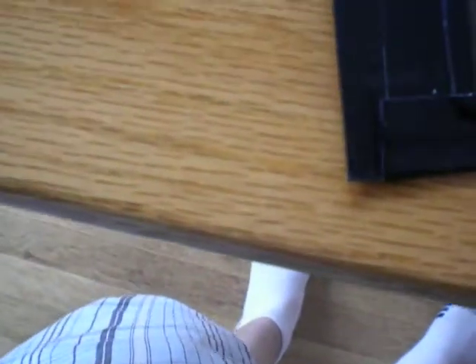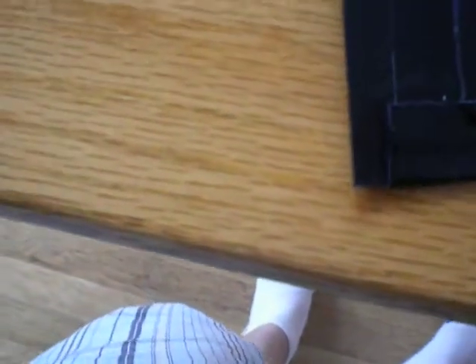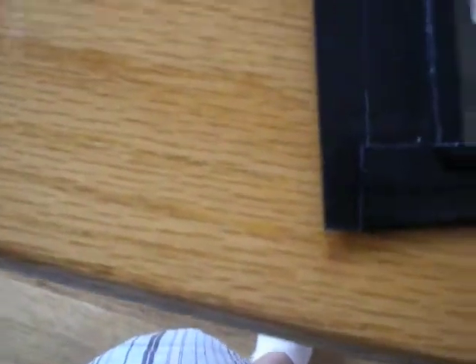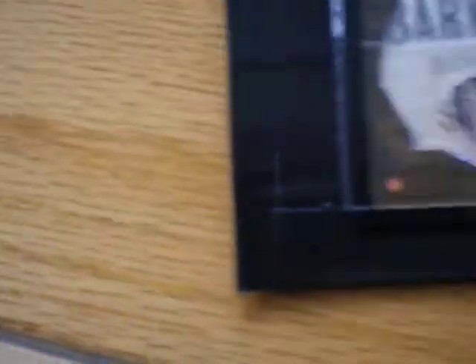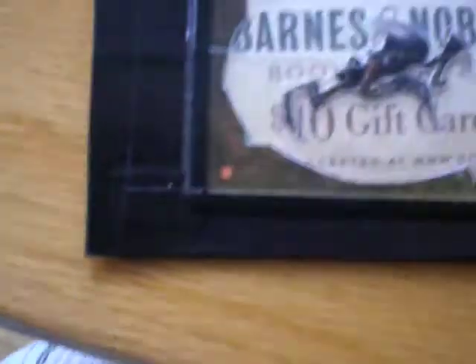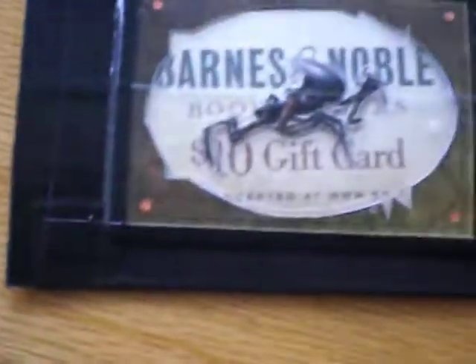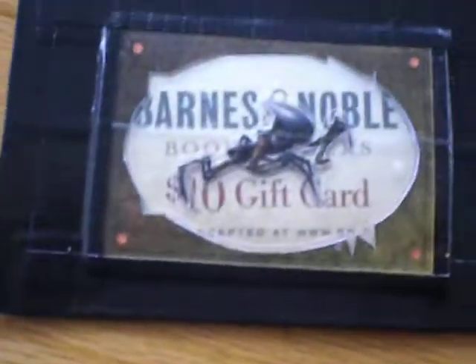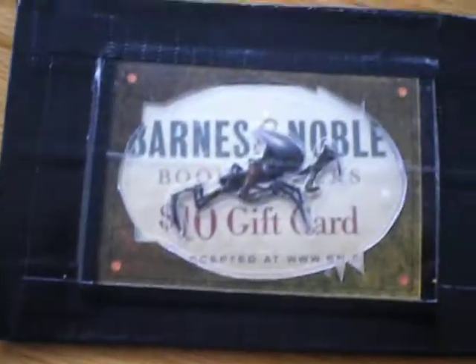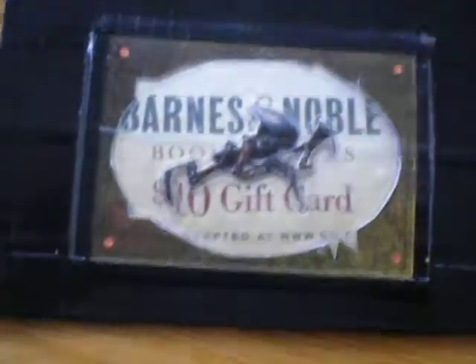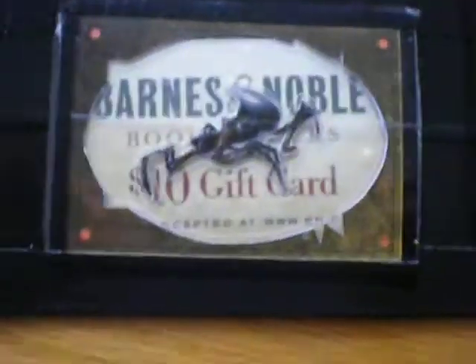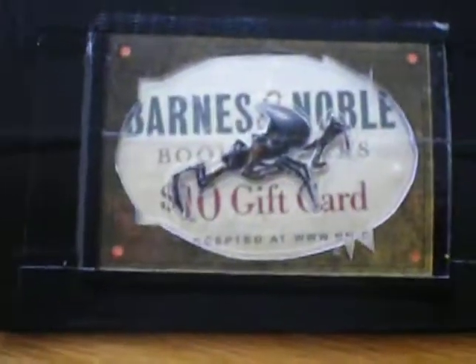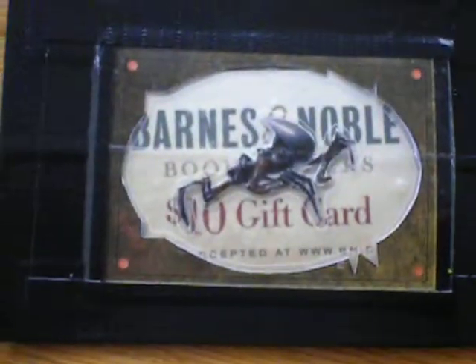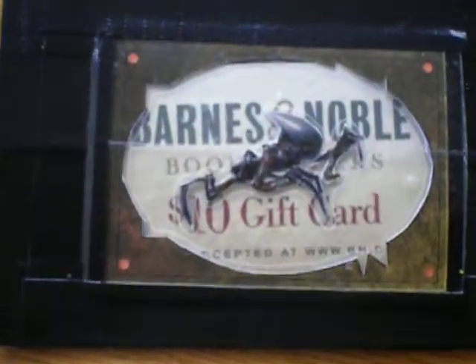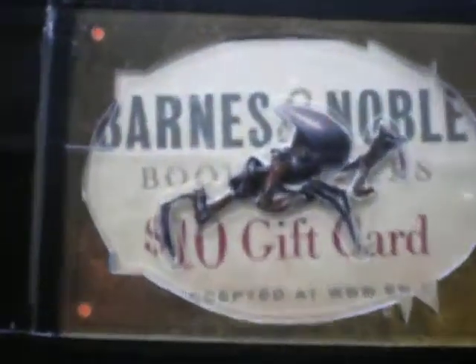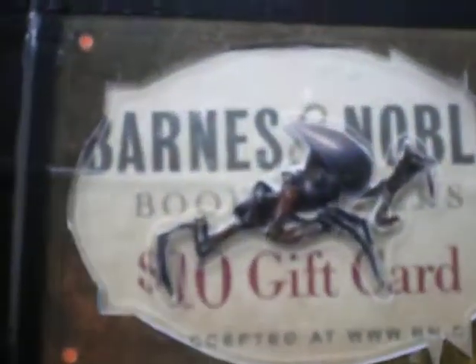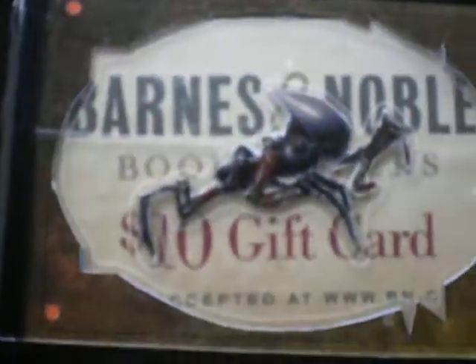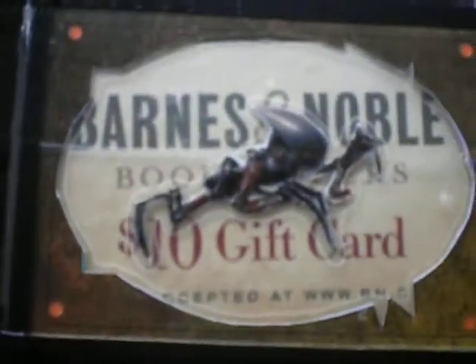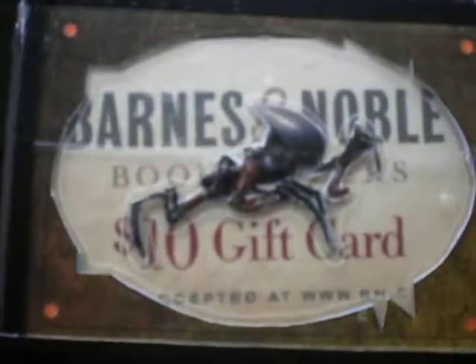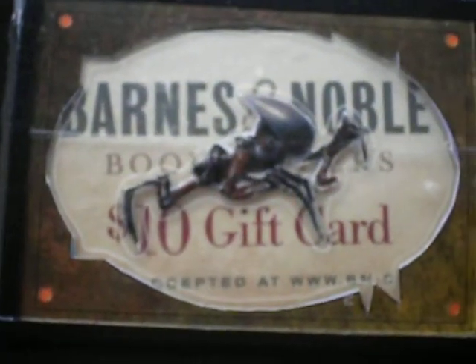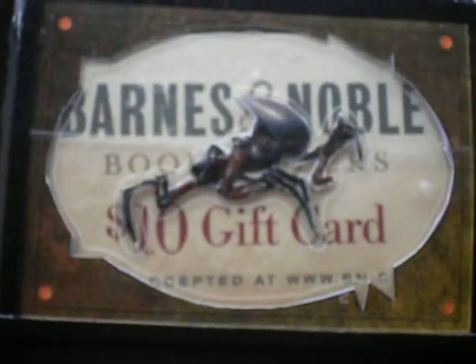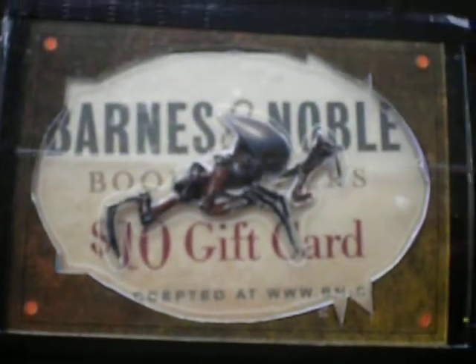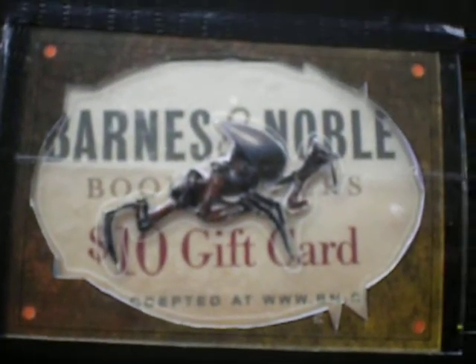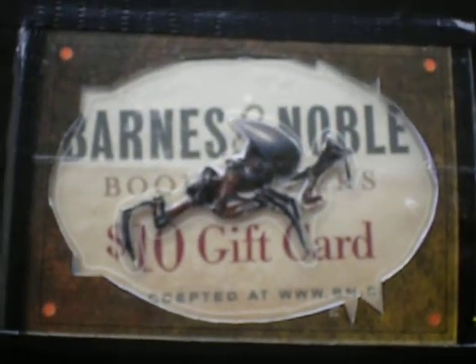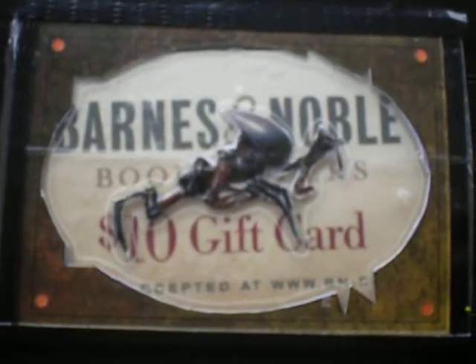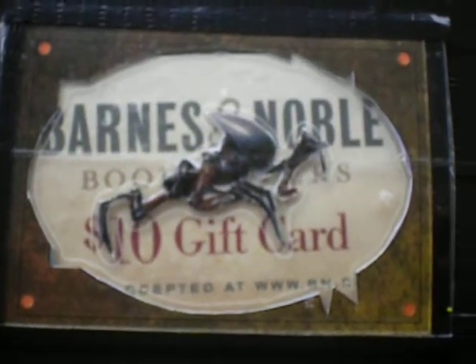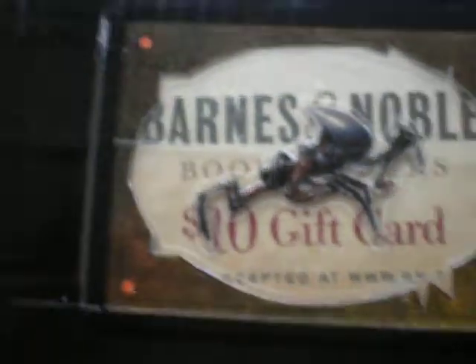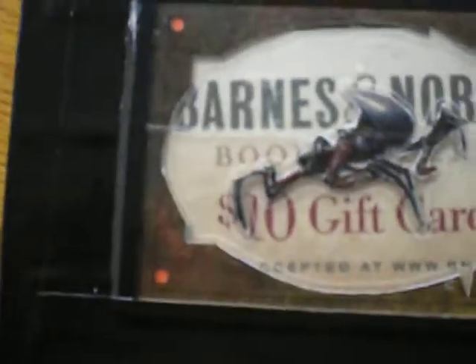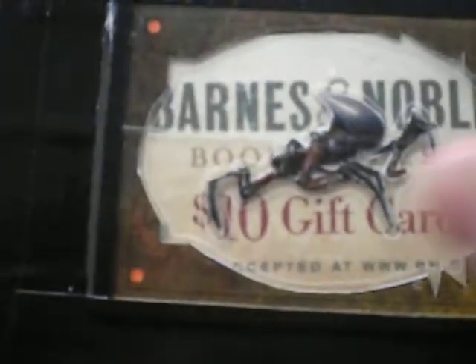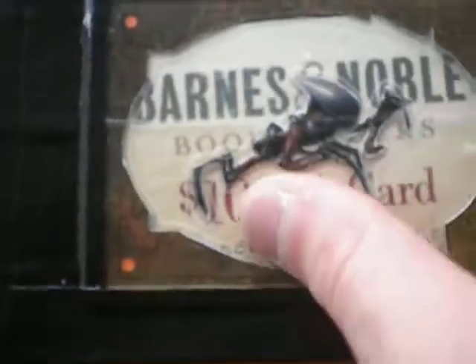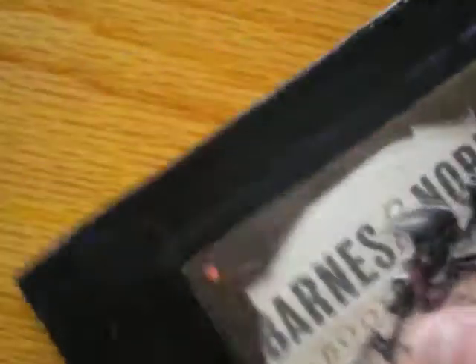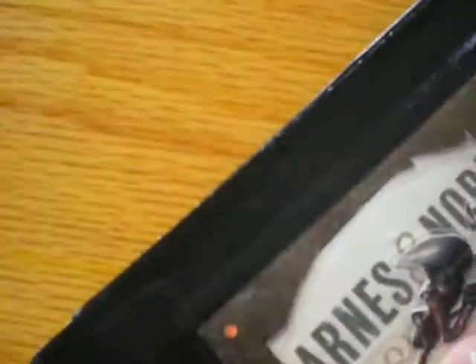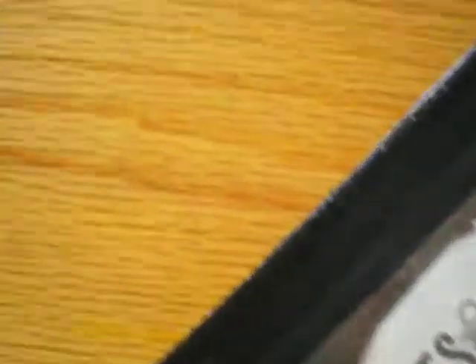This is a Barnes and Noble gift card. You can see through it. It's pretty neat.